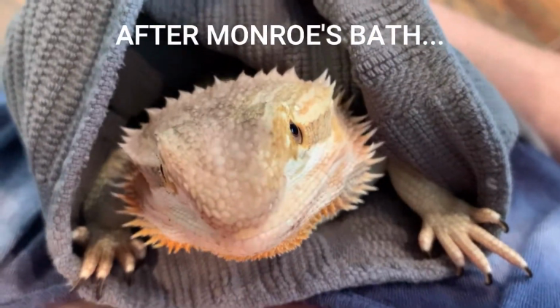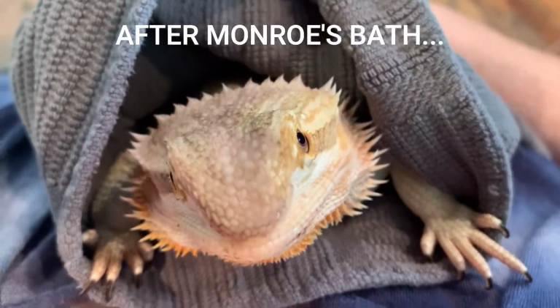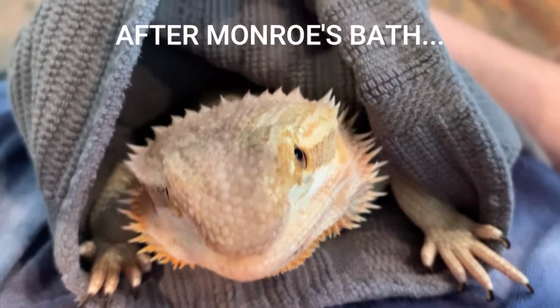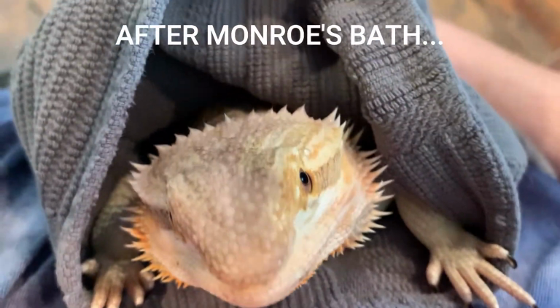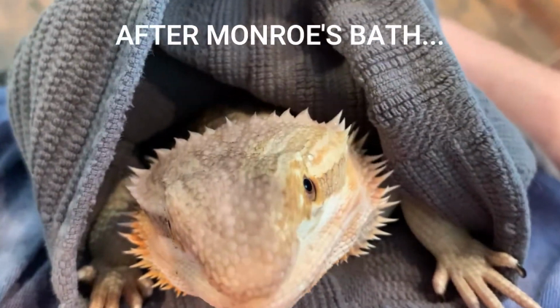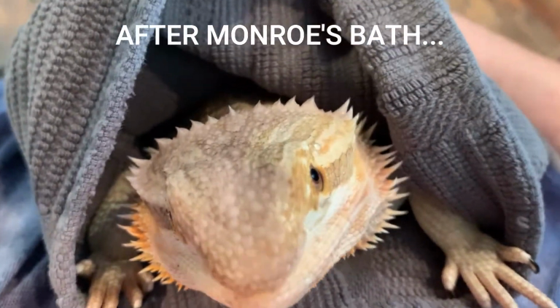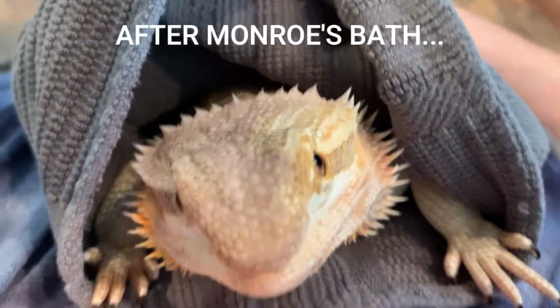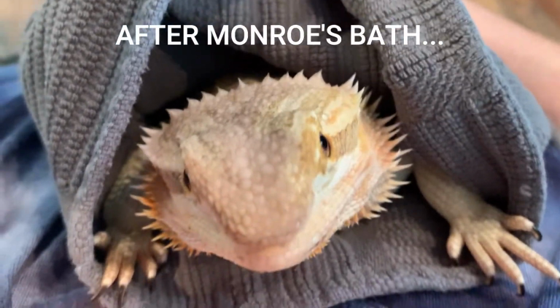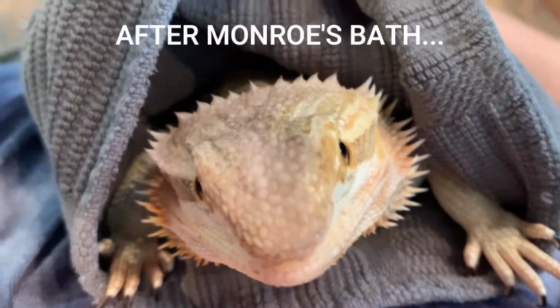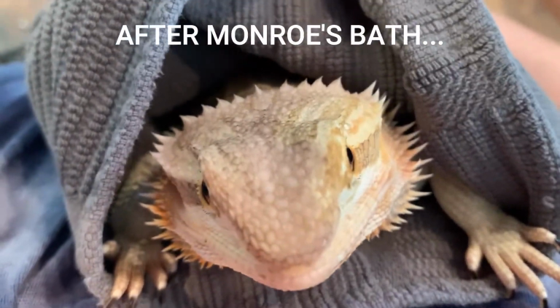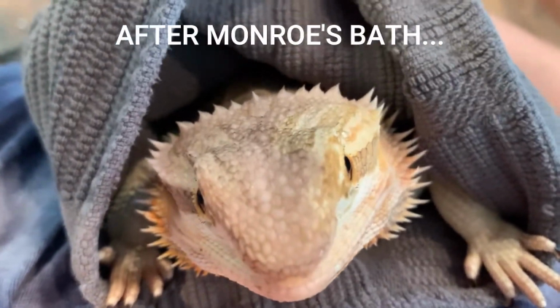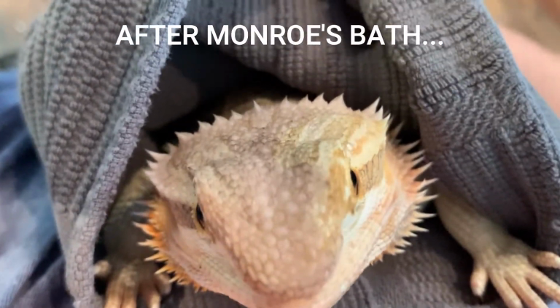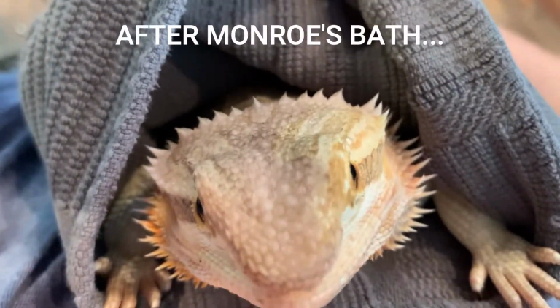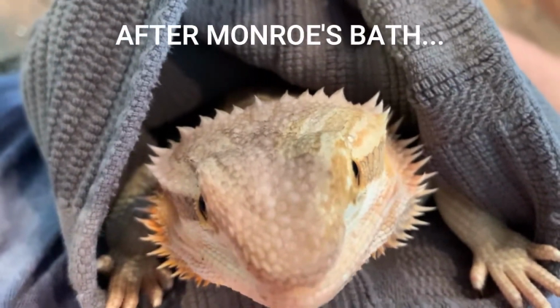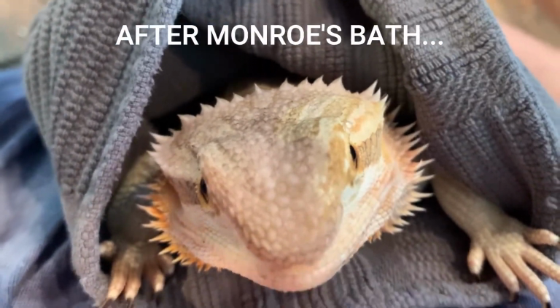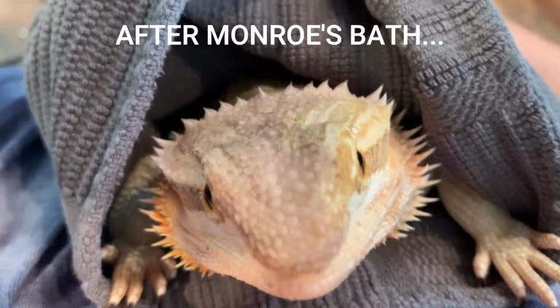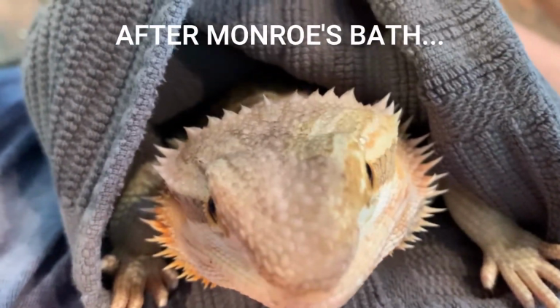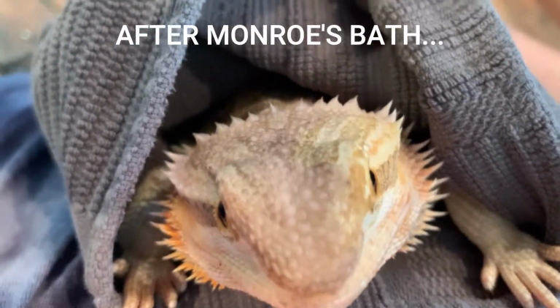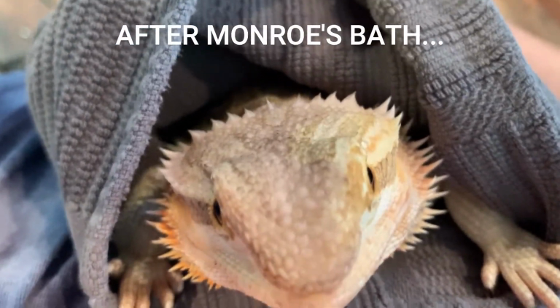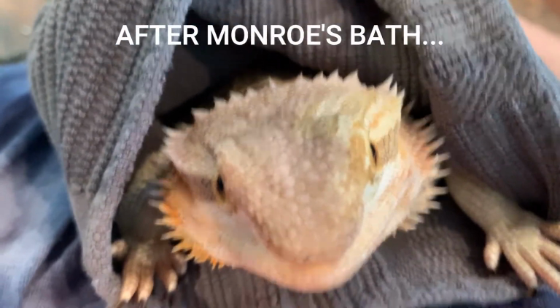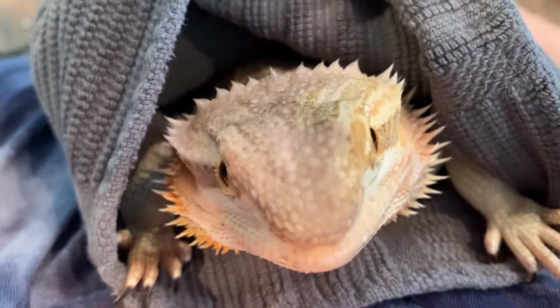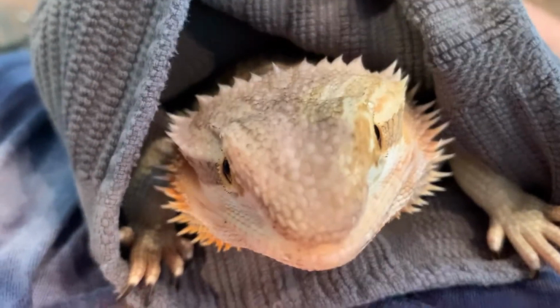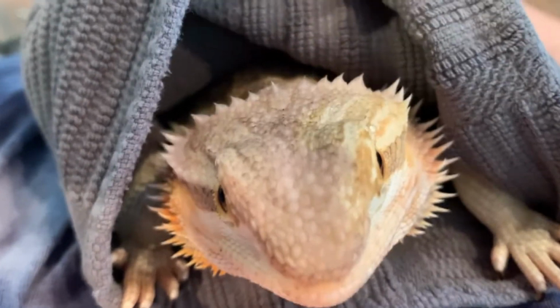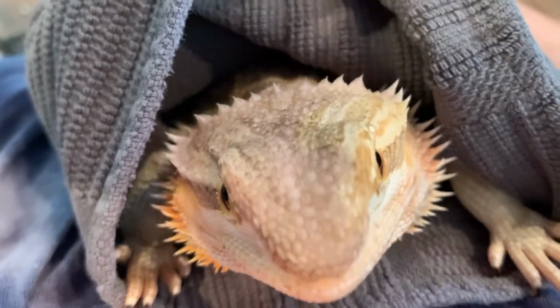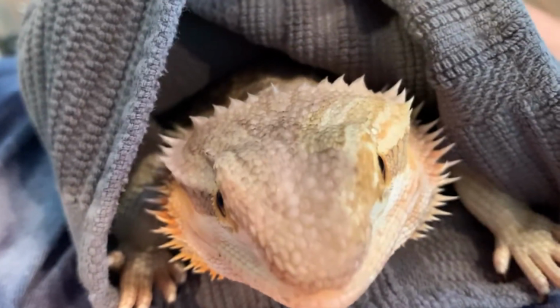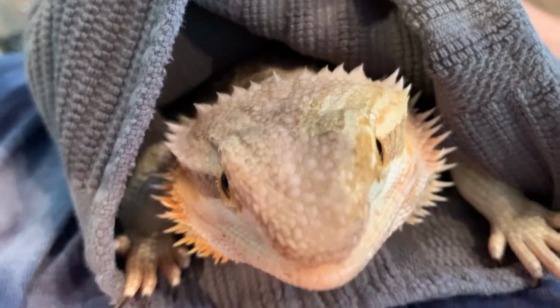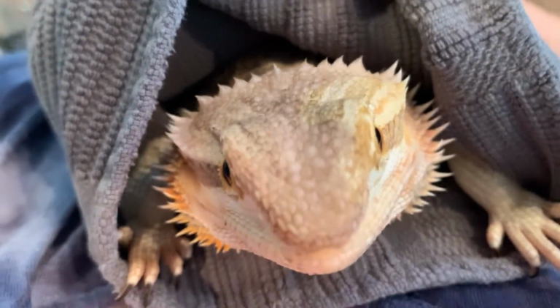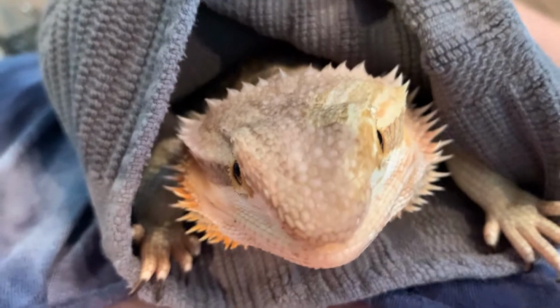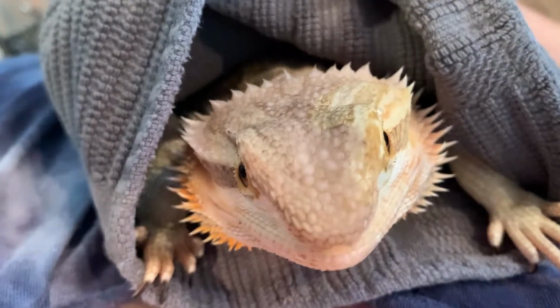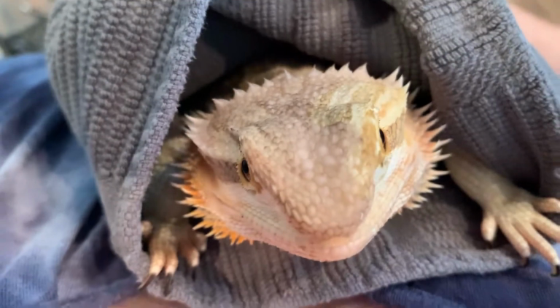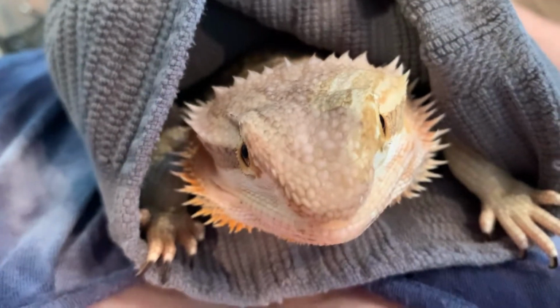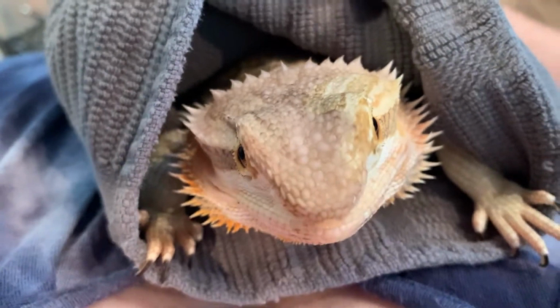Here's what we do after — we just cuddle a little bit.